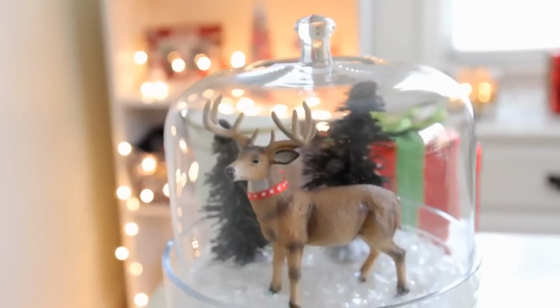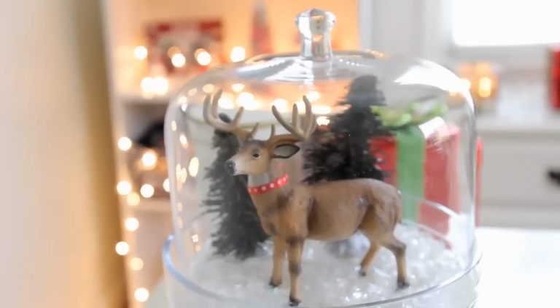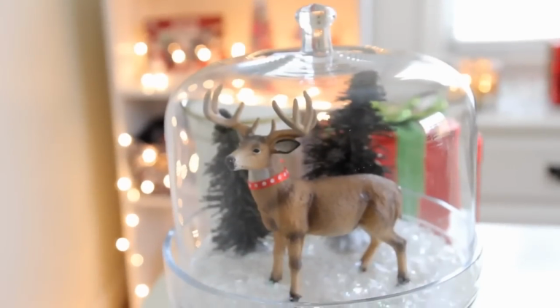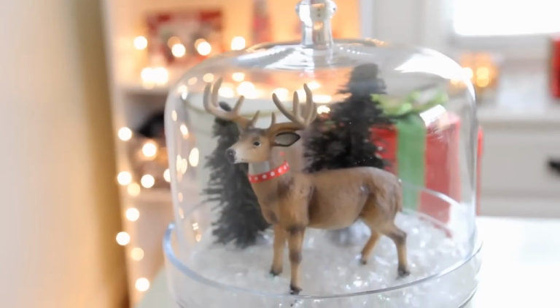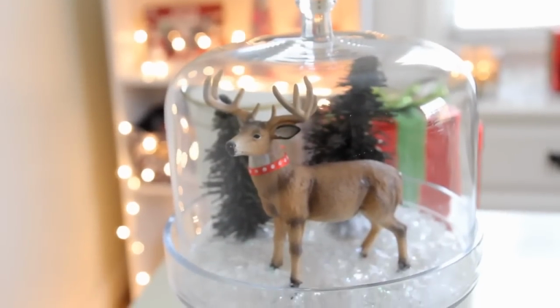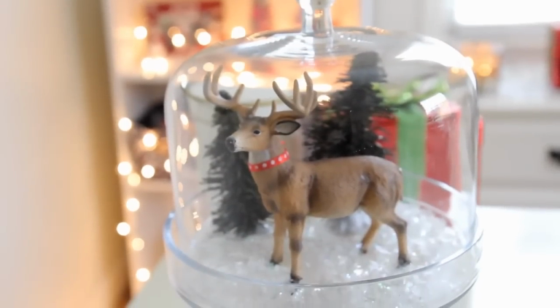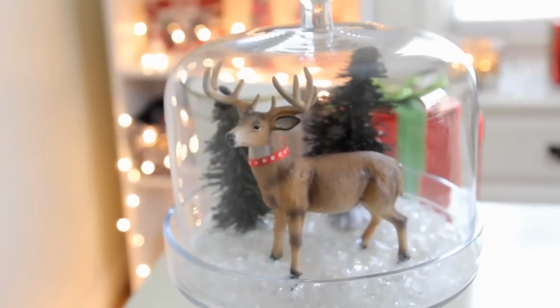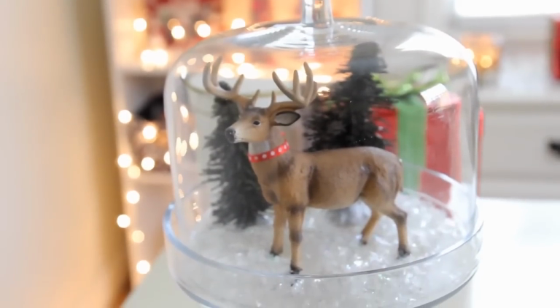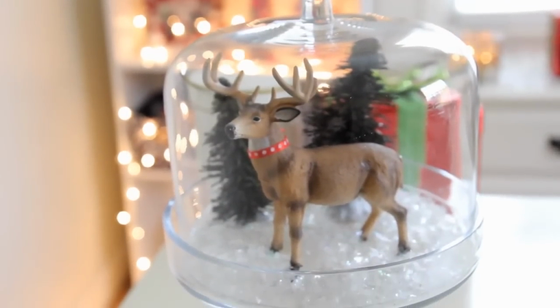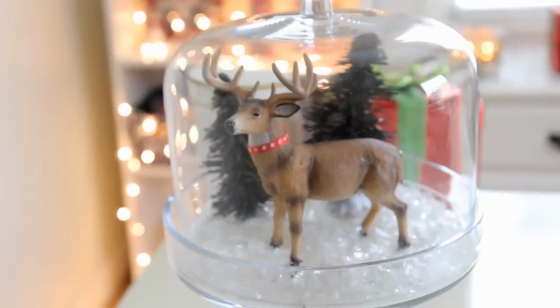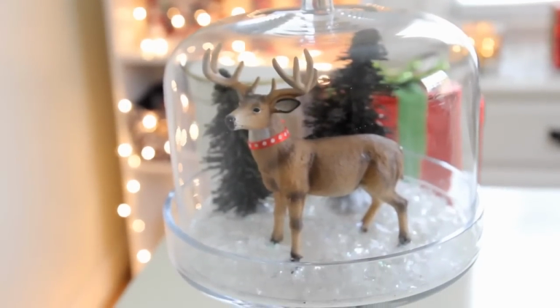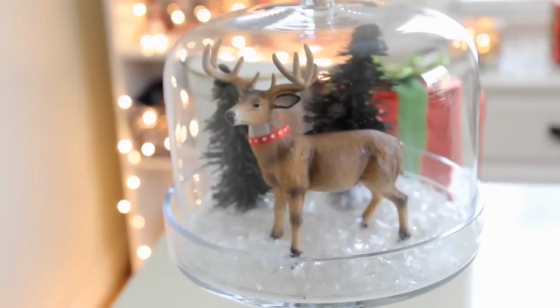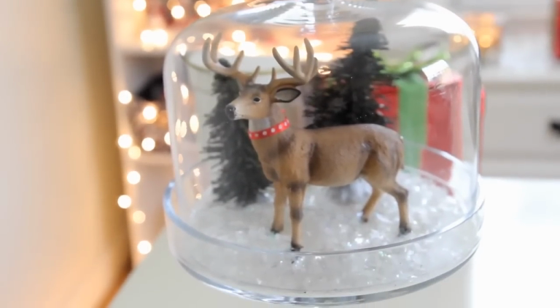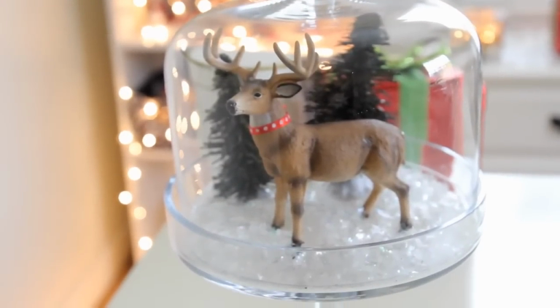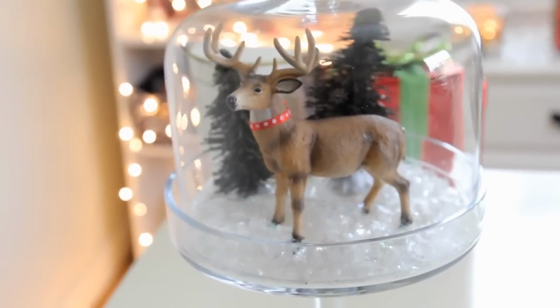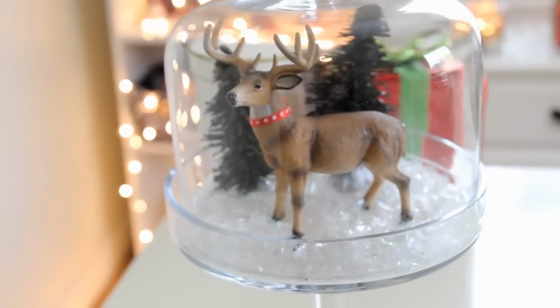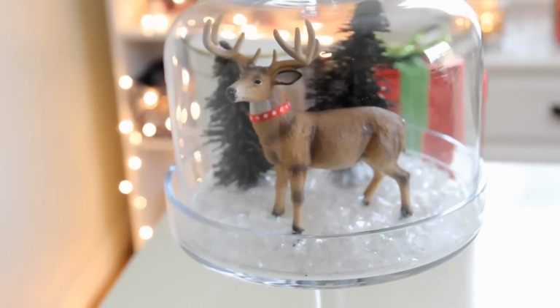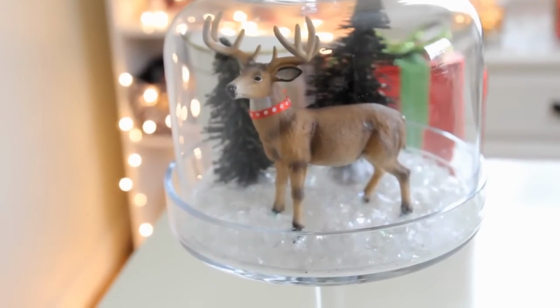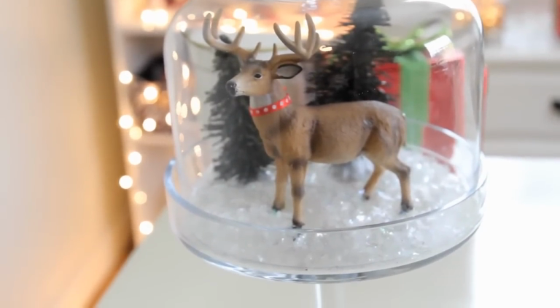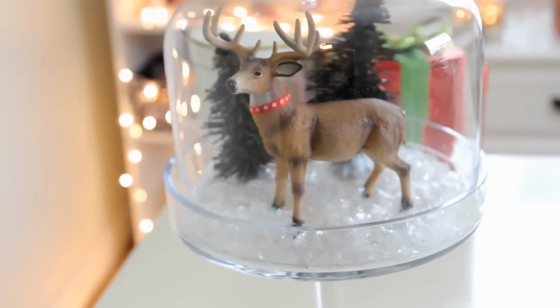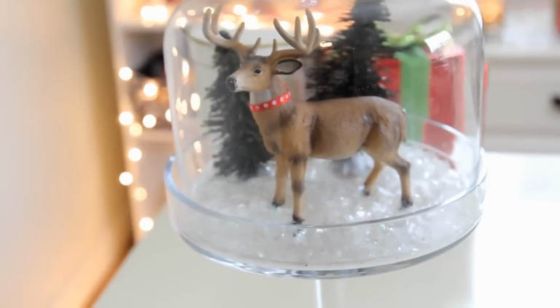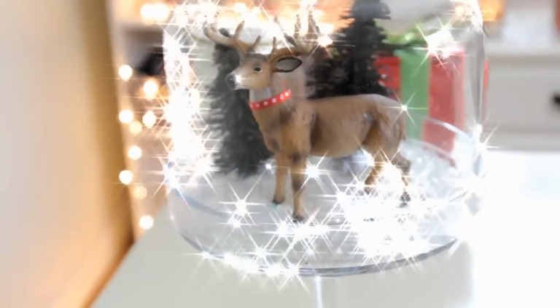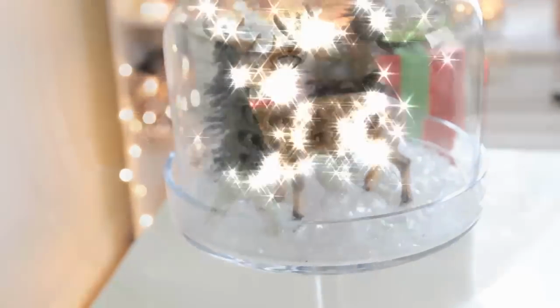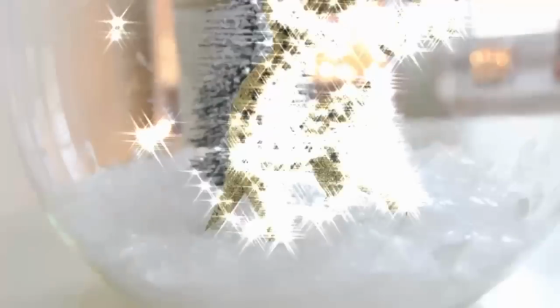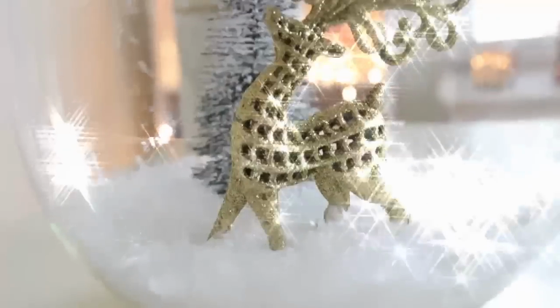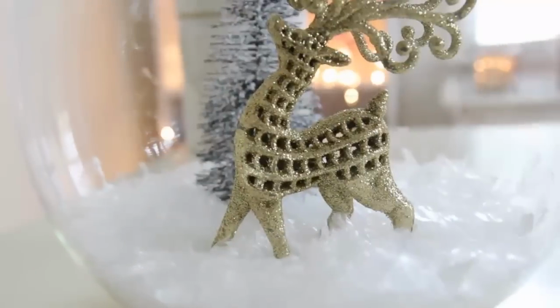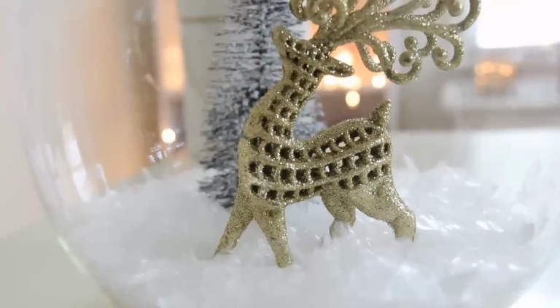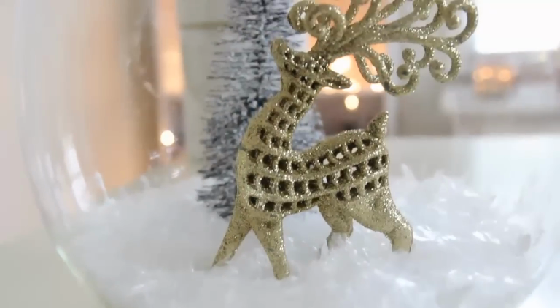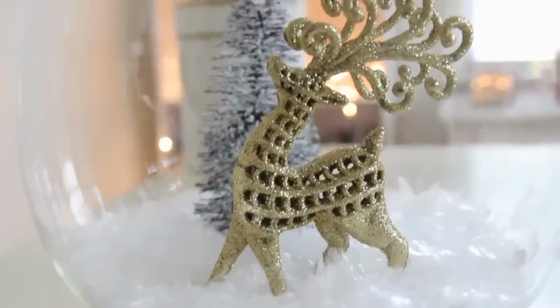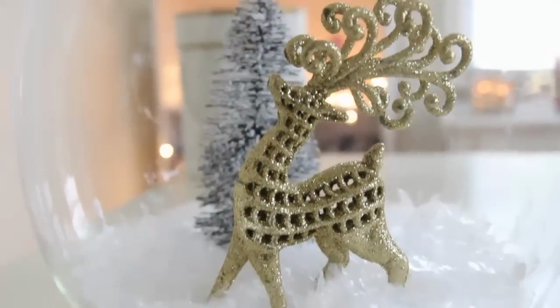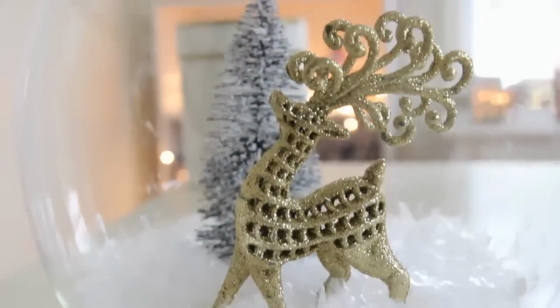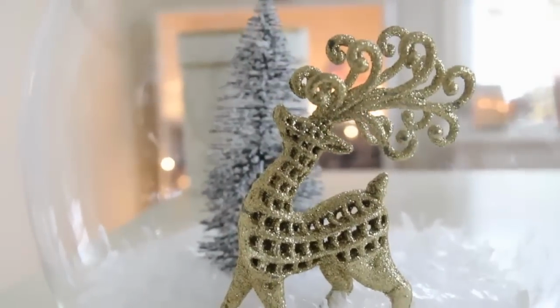Hi guys, today I have a Christmas DIY video for you. I'm going to be showing you how to make these cute Christmas jars, so if you guys would like to see how to make these, keep watching.